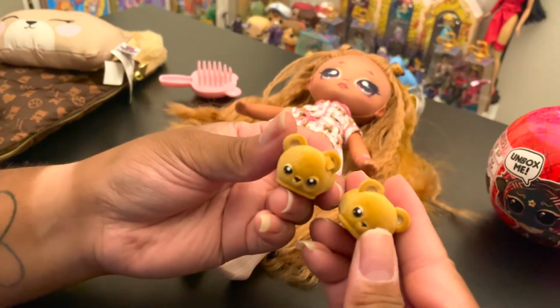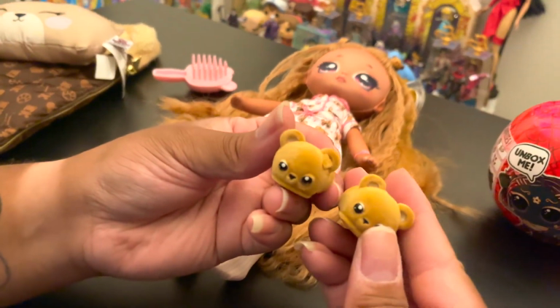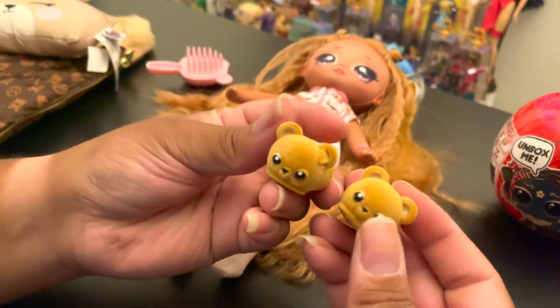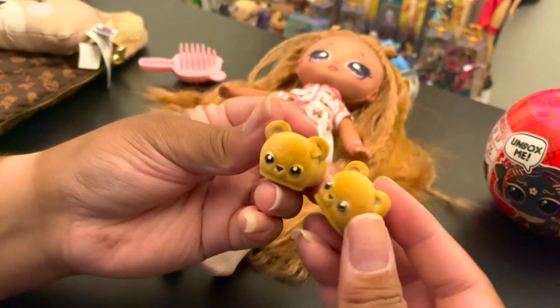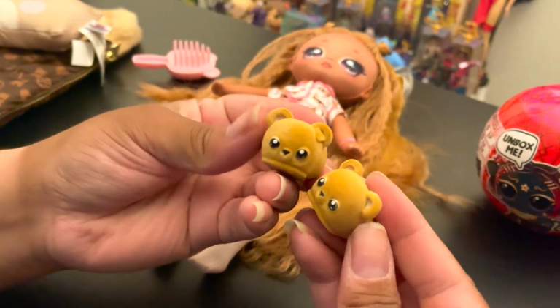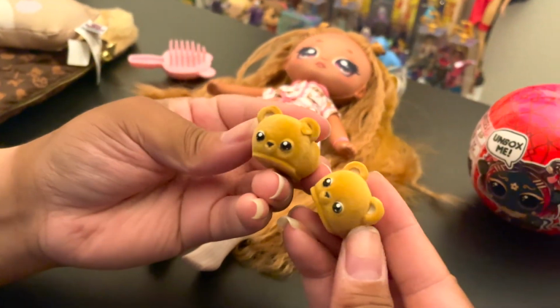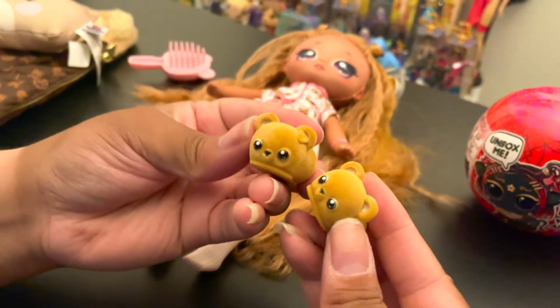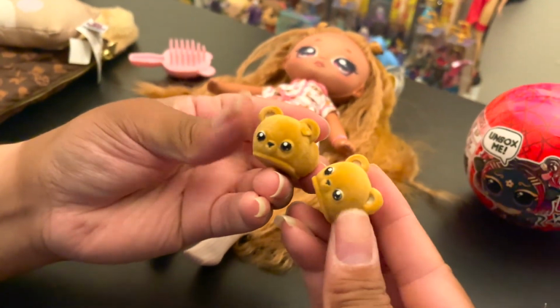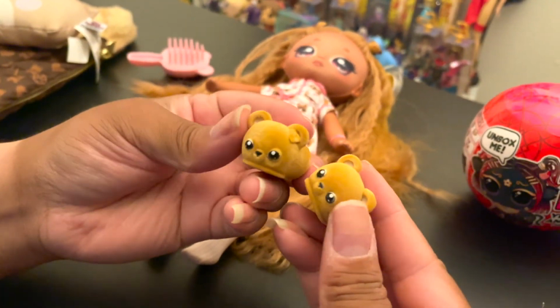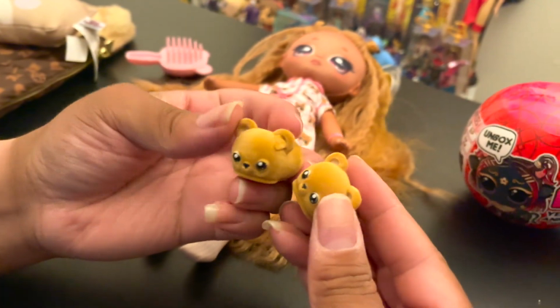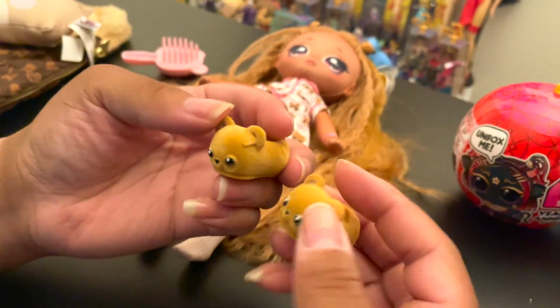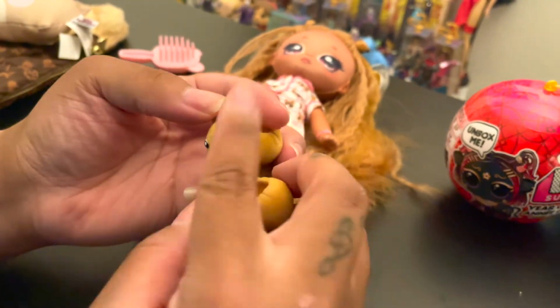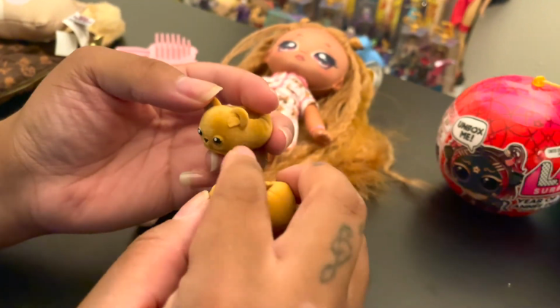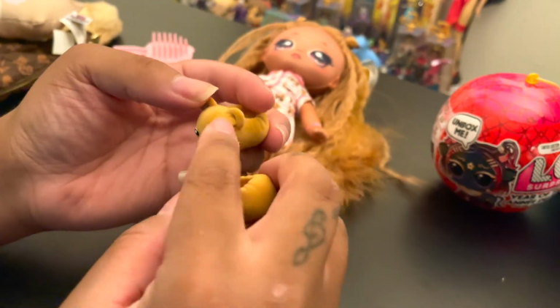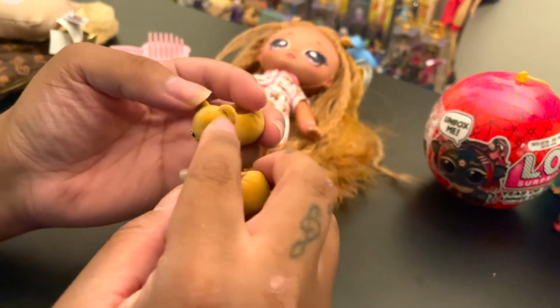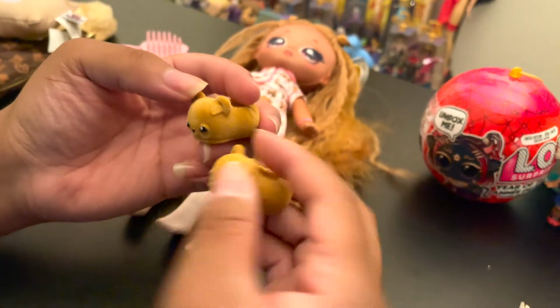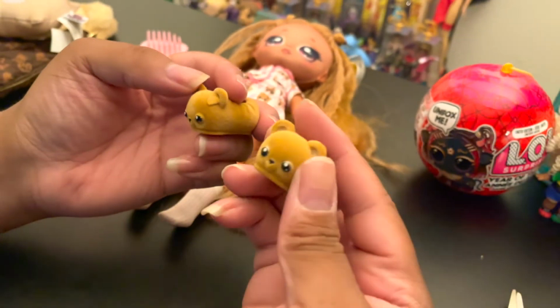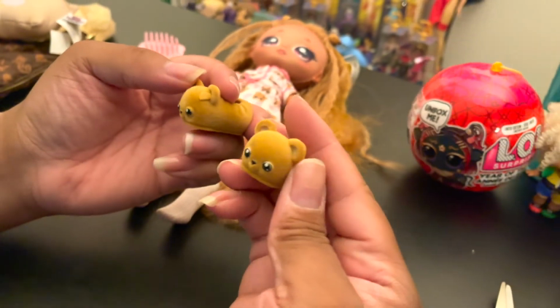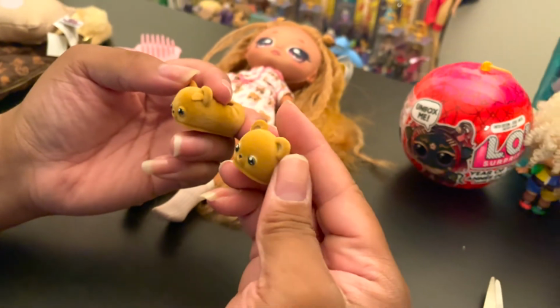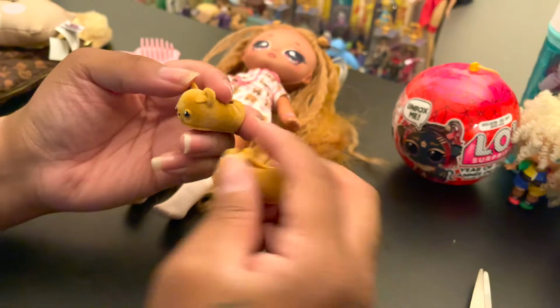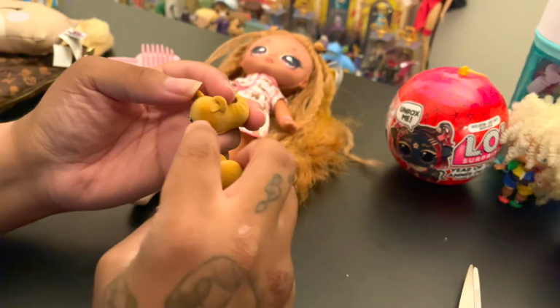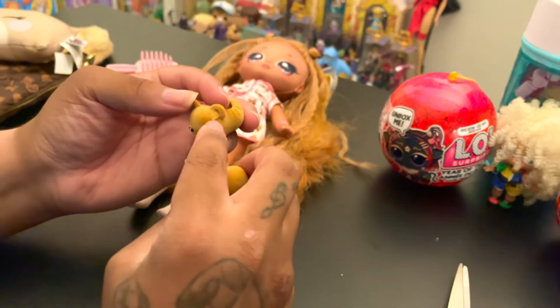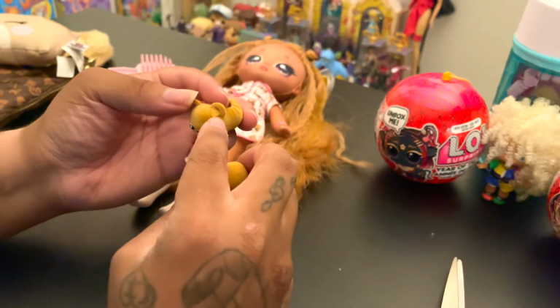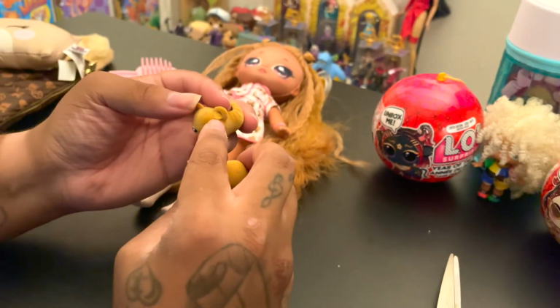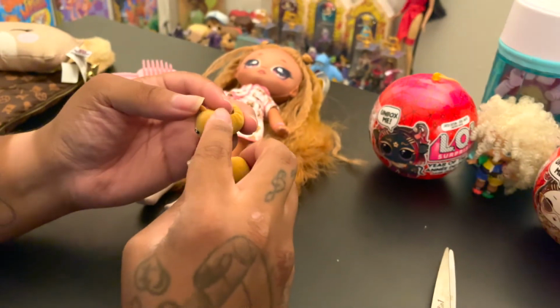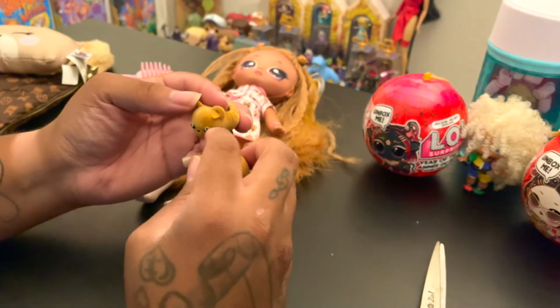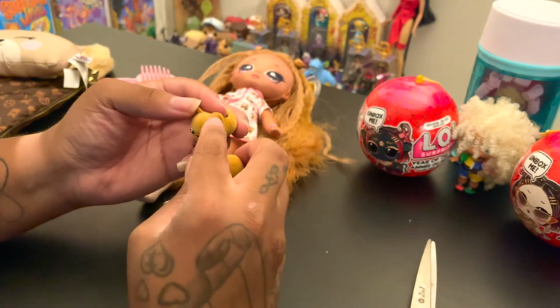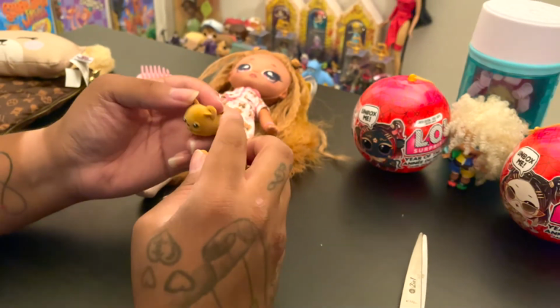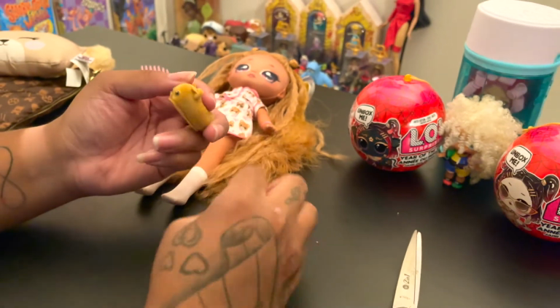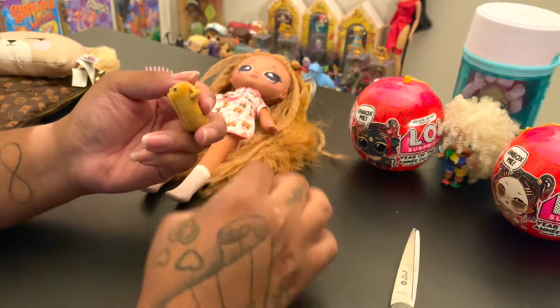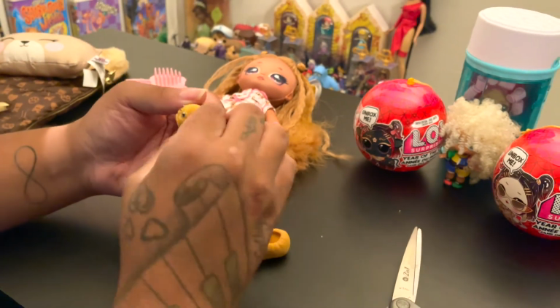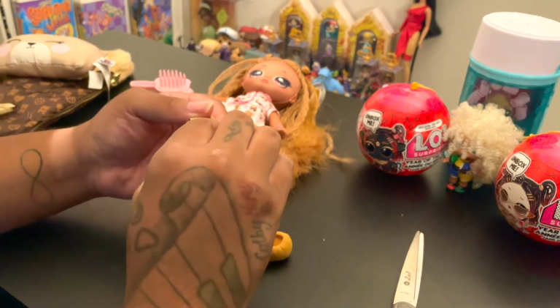The slippers have fuzzy detailing on them. One has a little minor defect but that's okay.